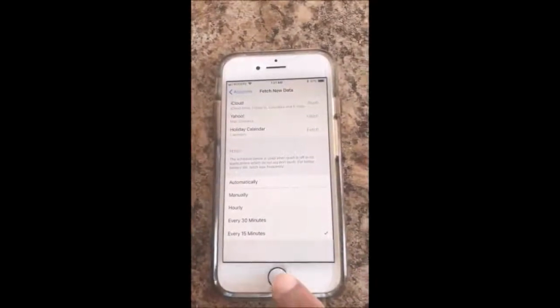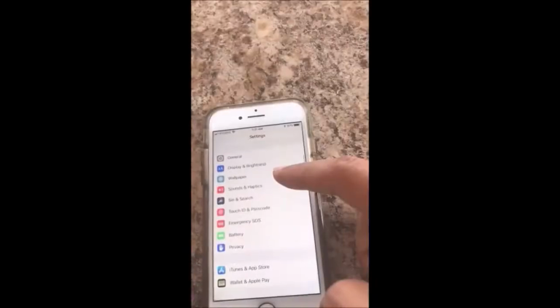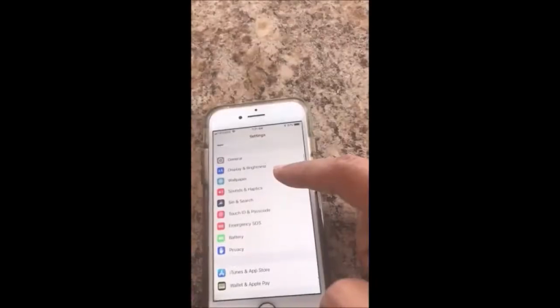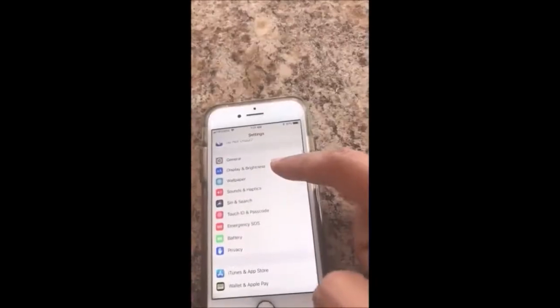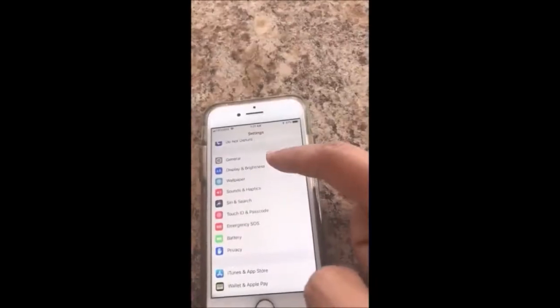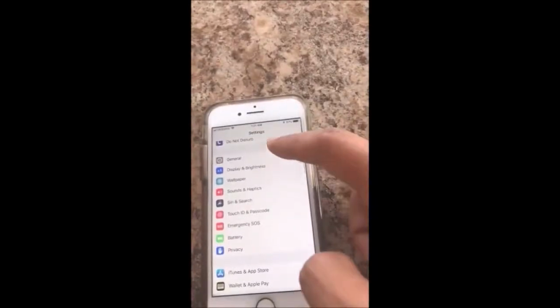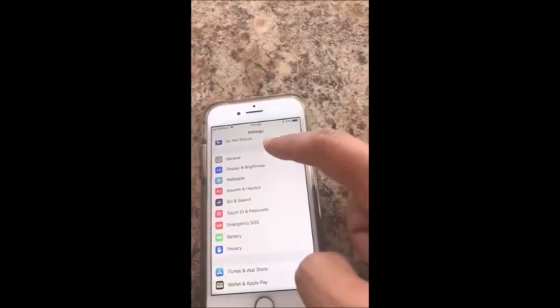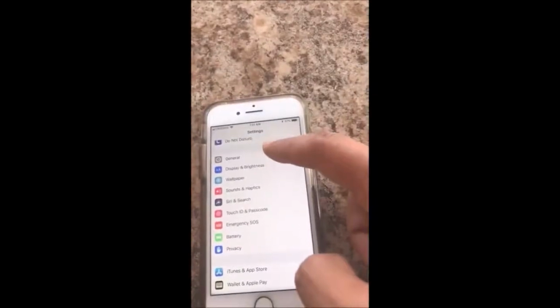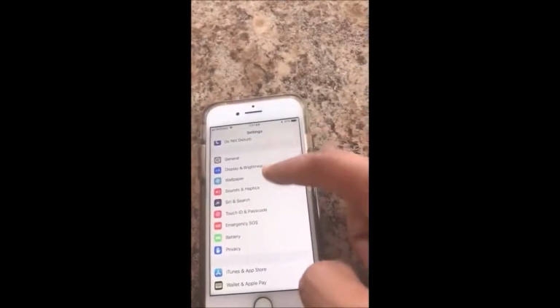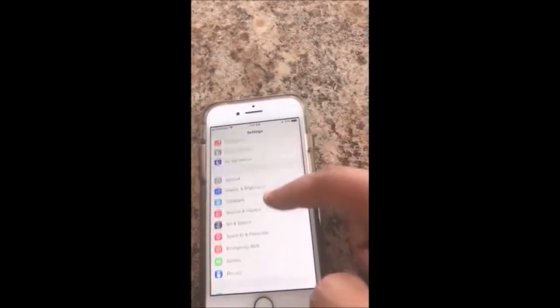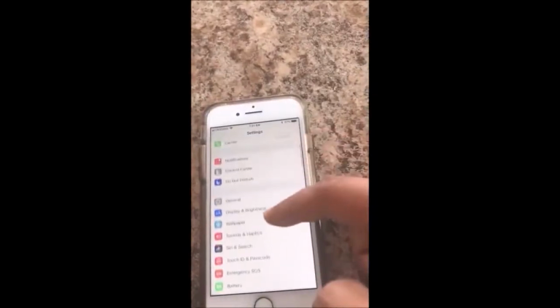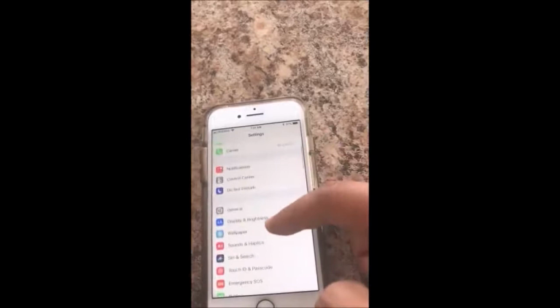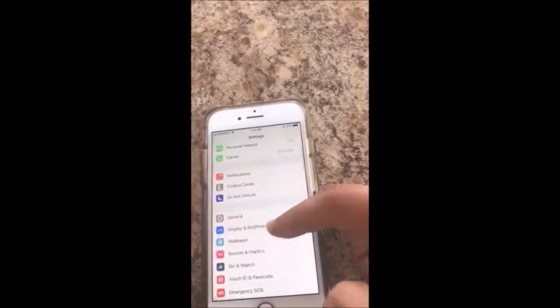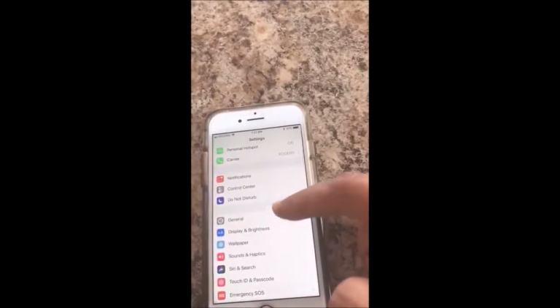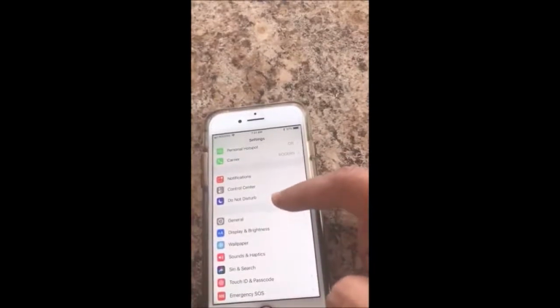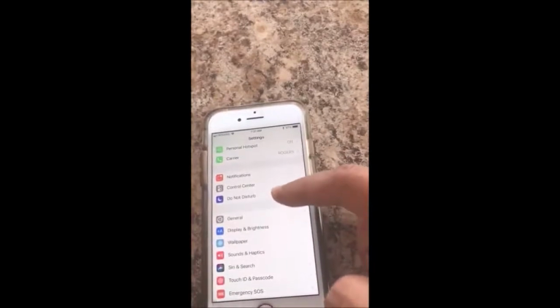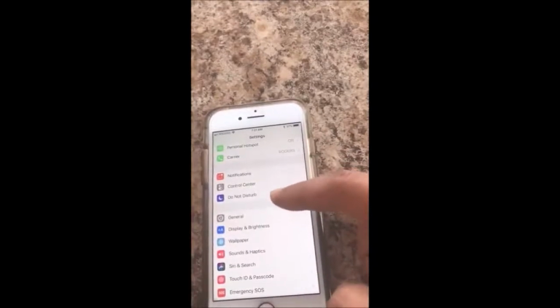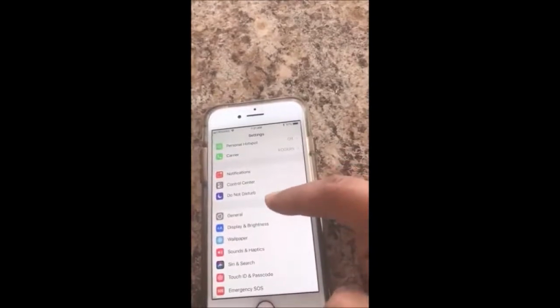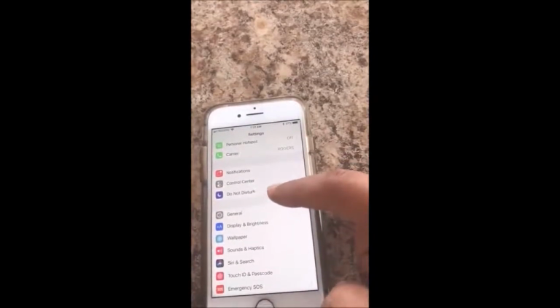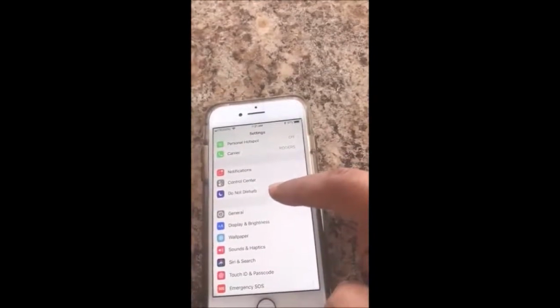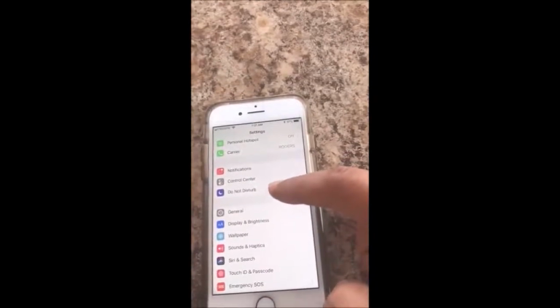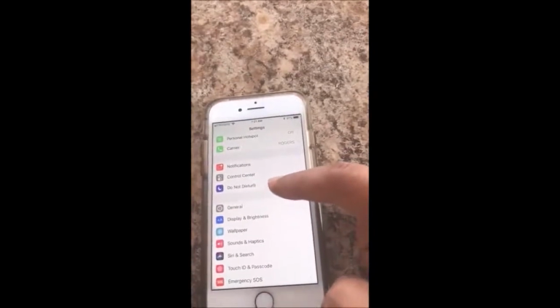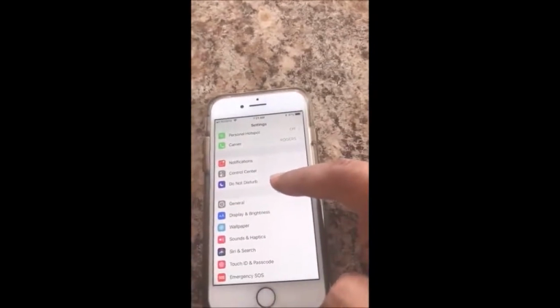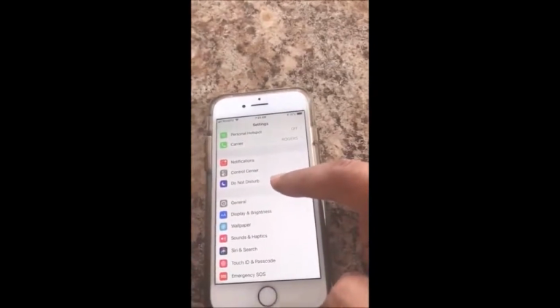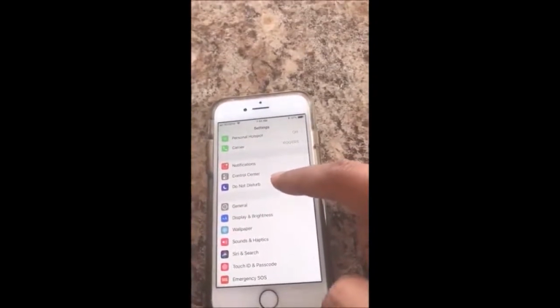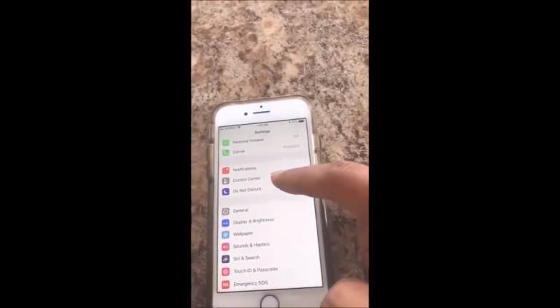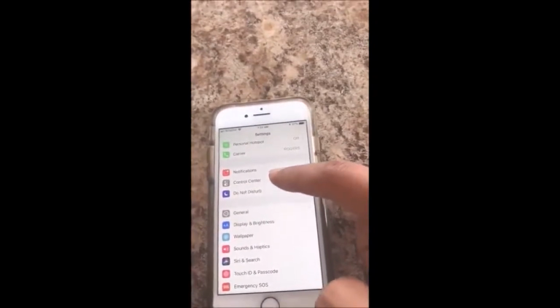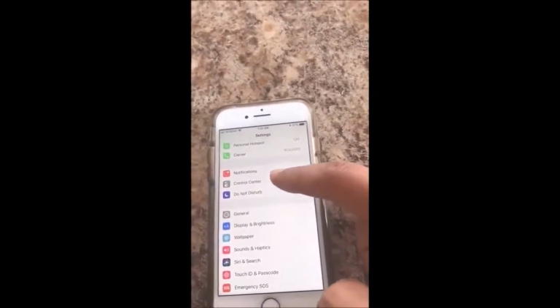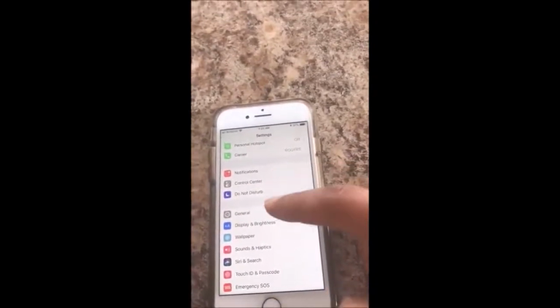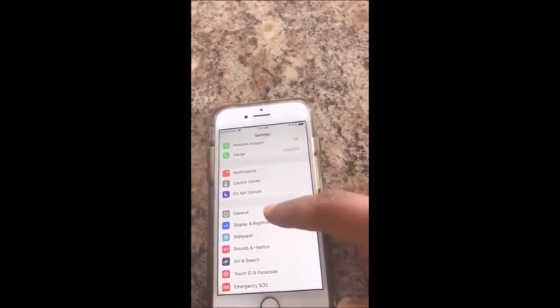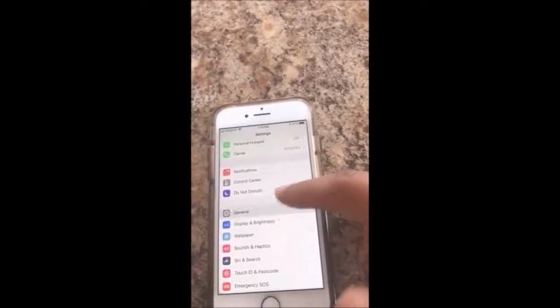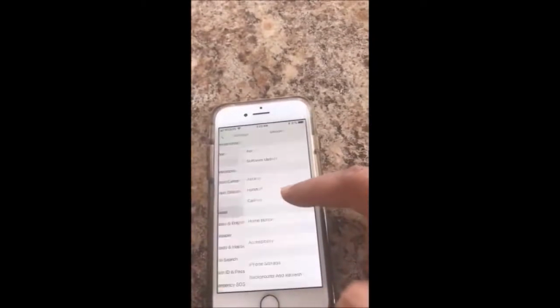Method 2: From Settings, go to General, click Reset, then press Reset Network Settings.